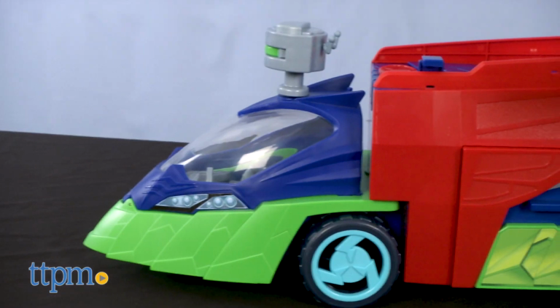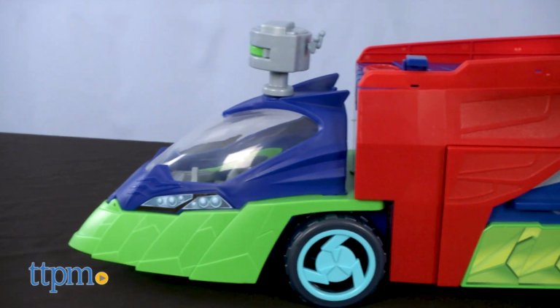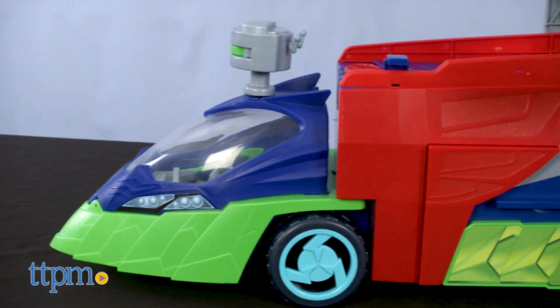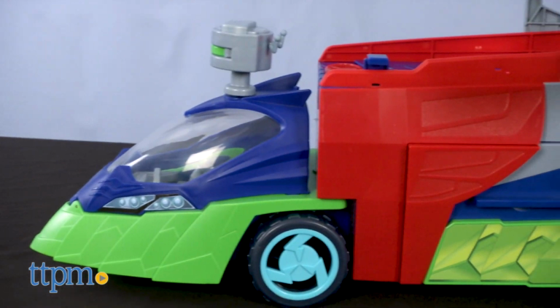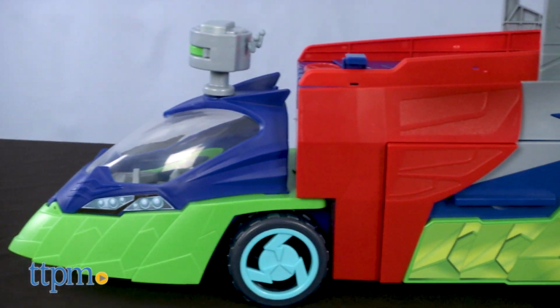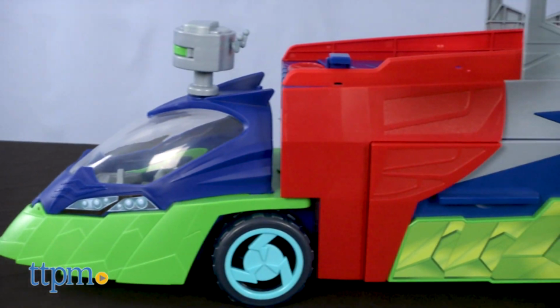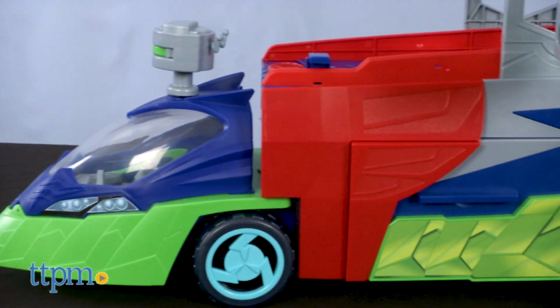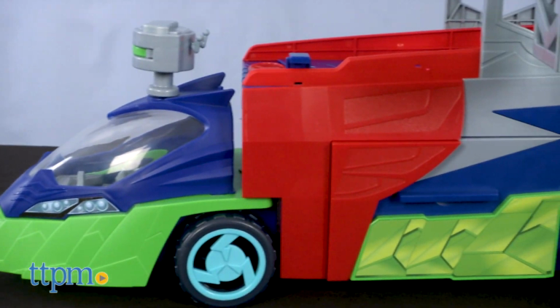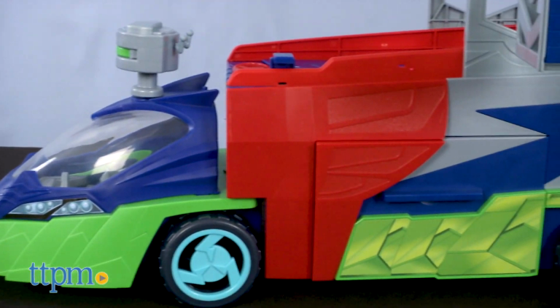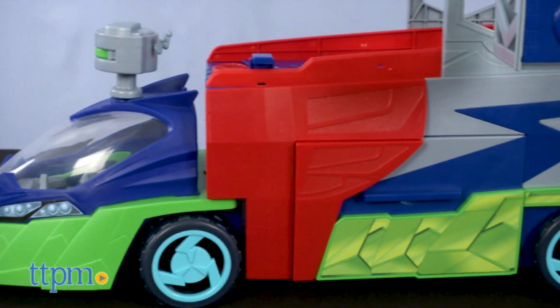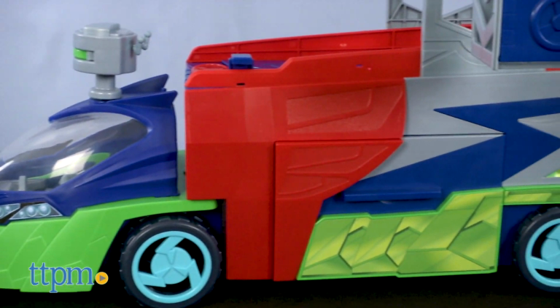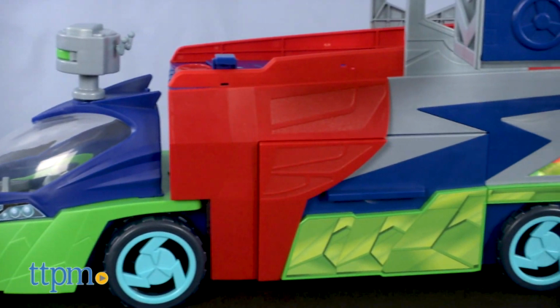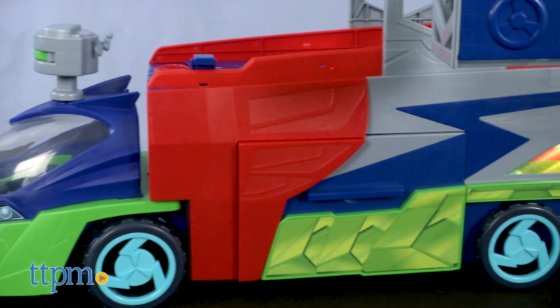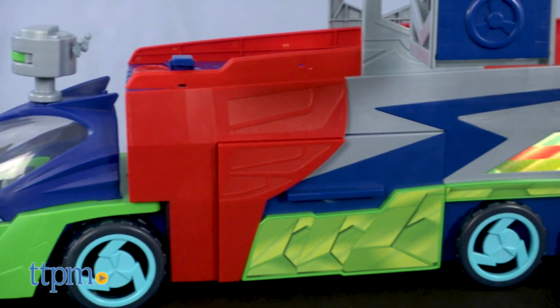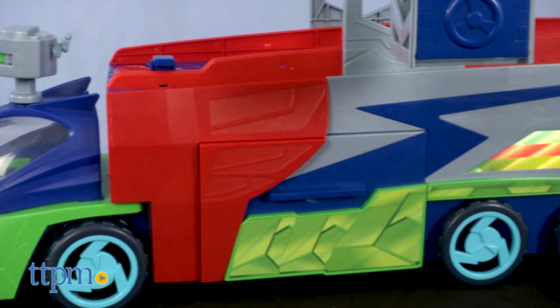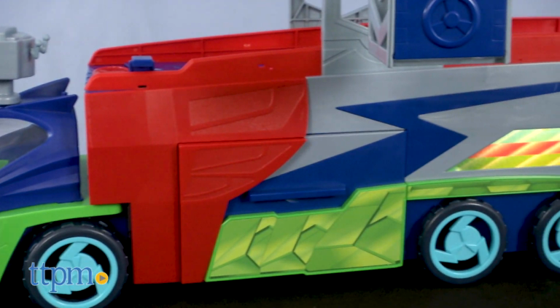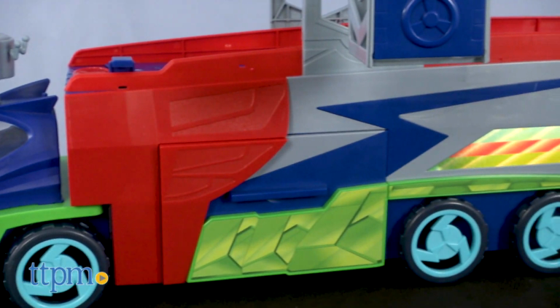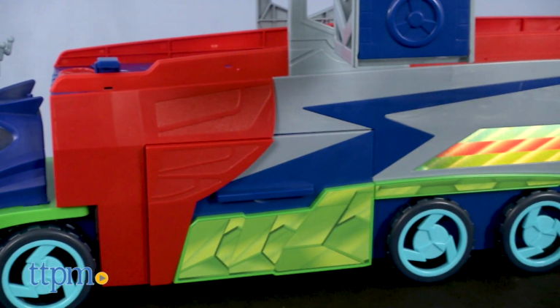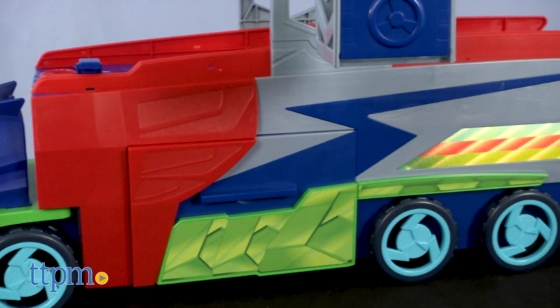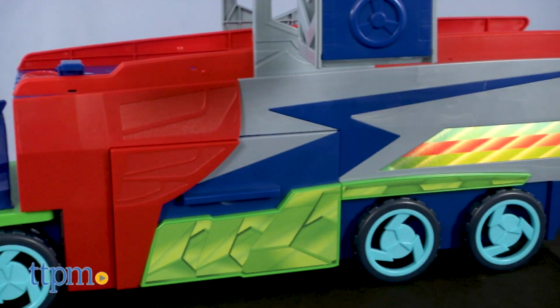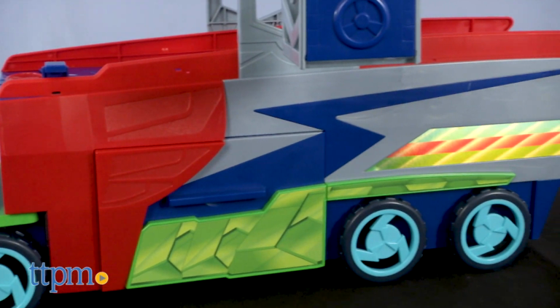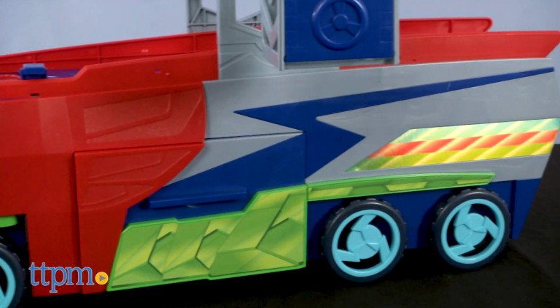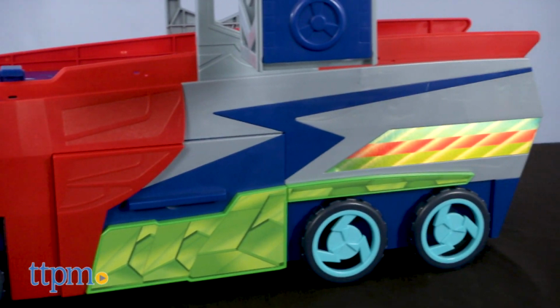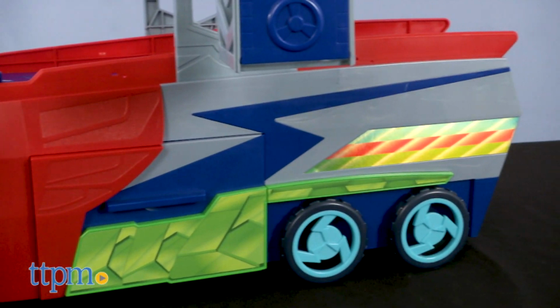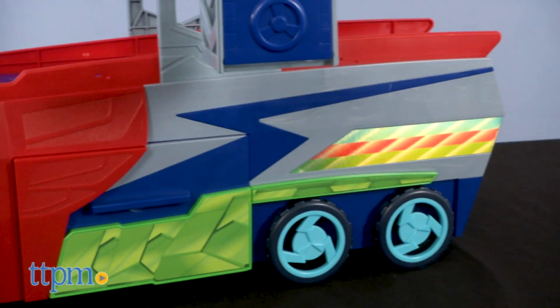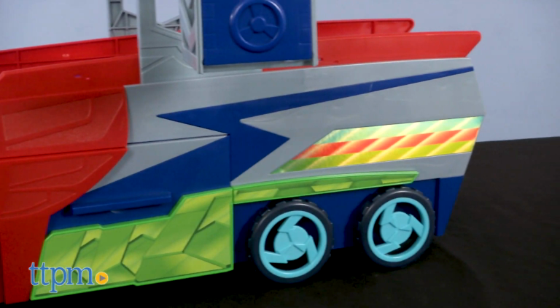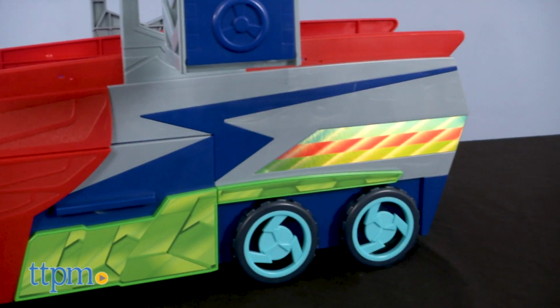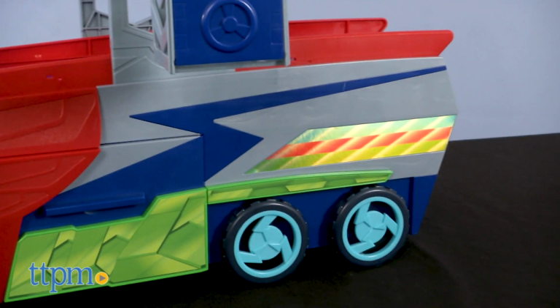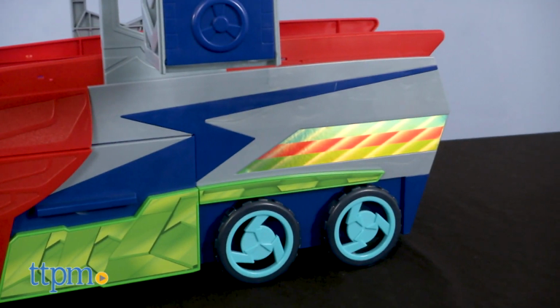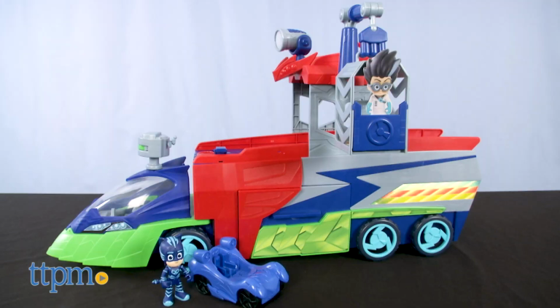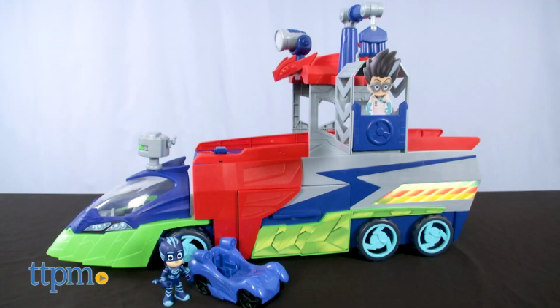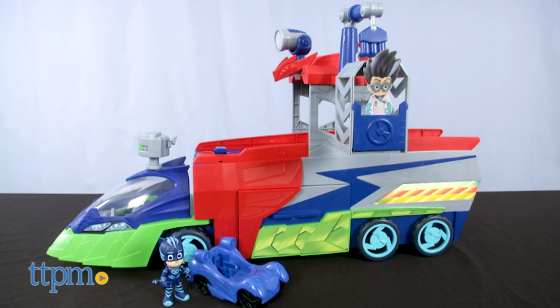This vehicle features lights, sounds, and a show-inspired design to inspire lots of imaginative play.